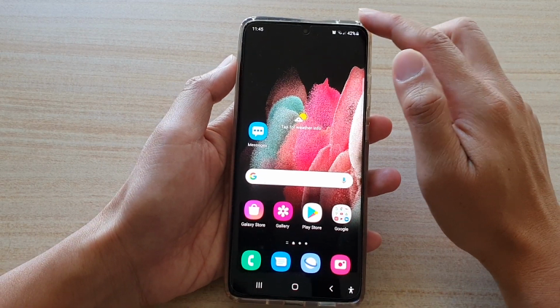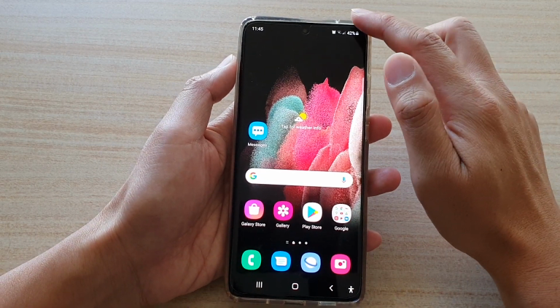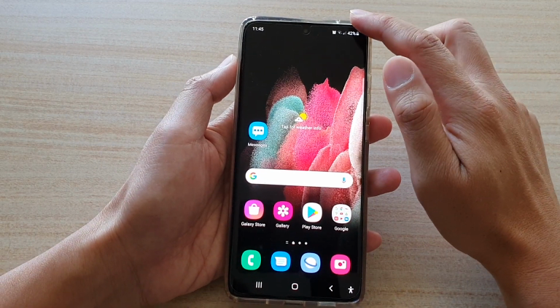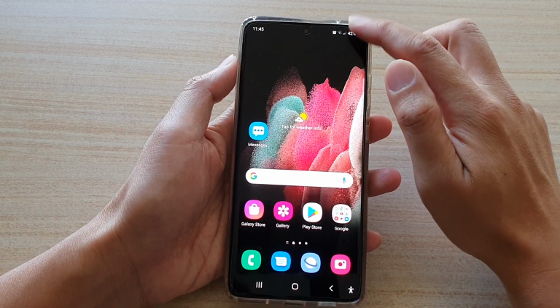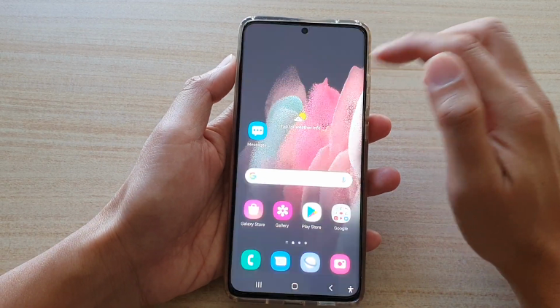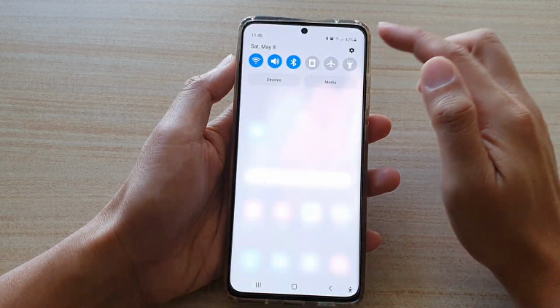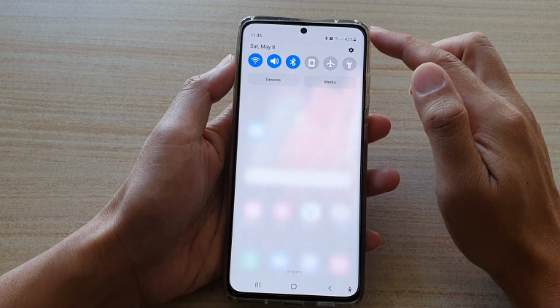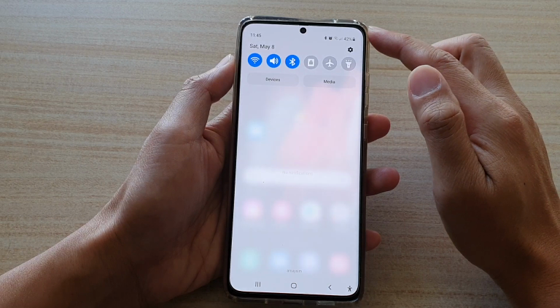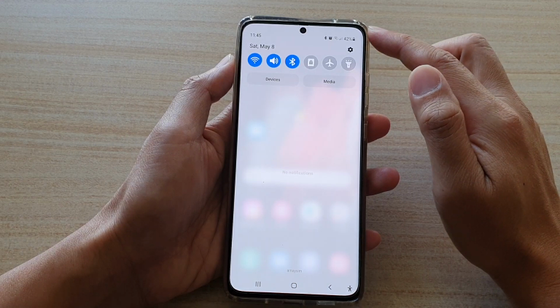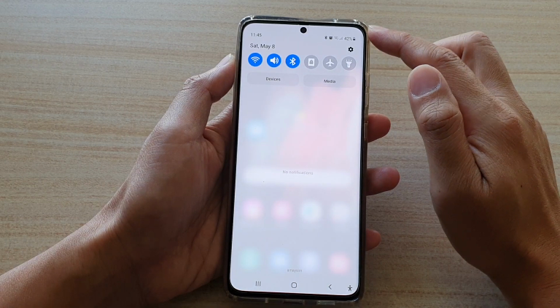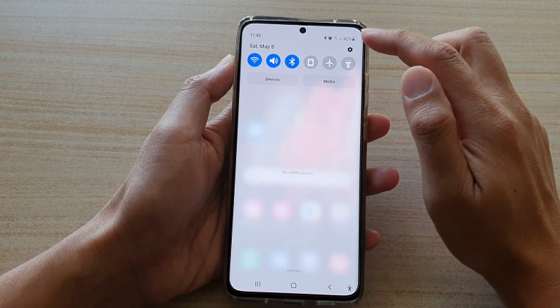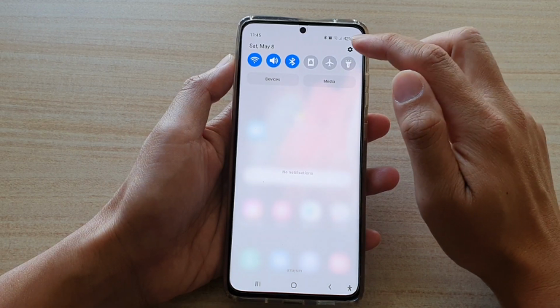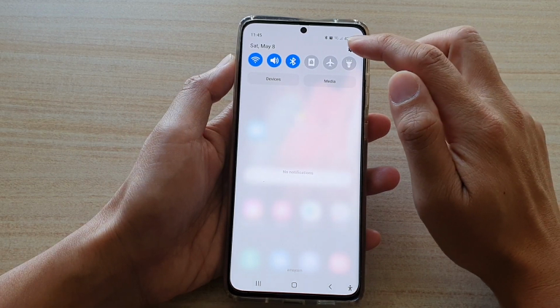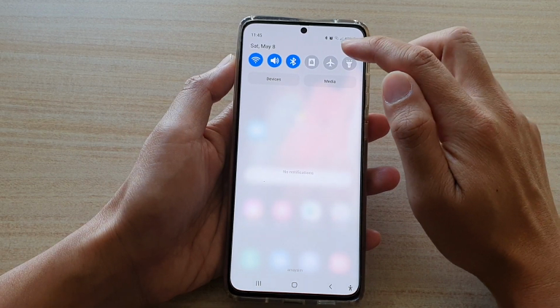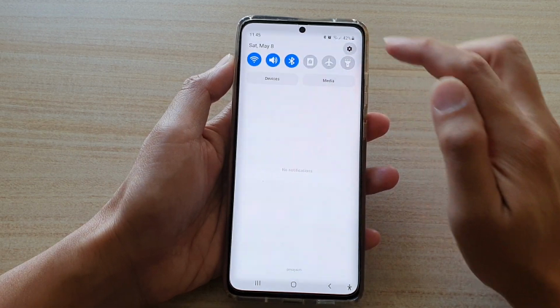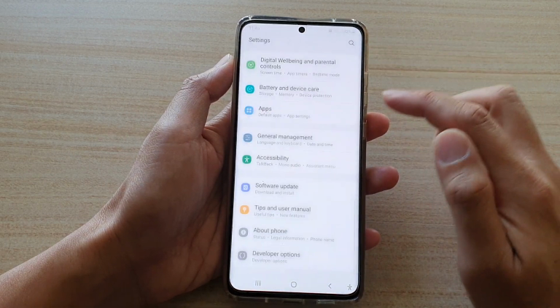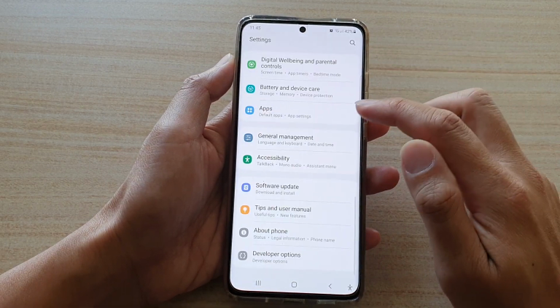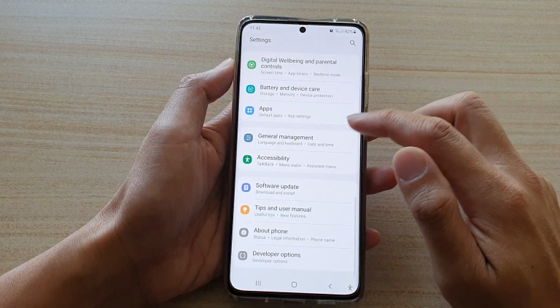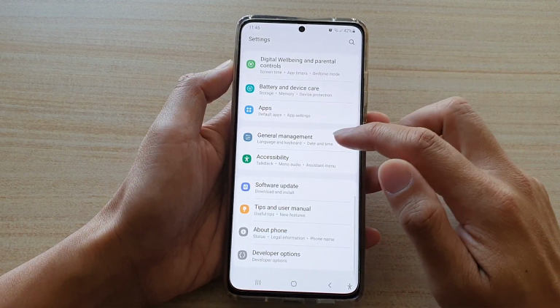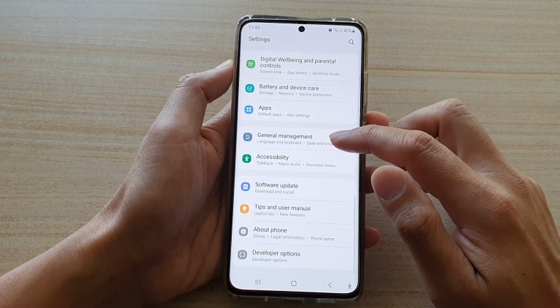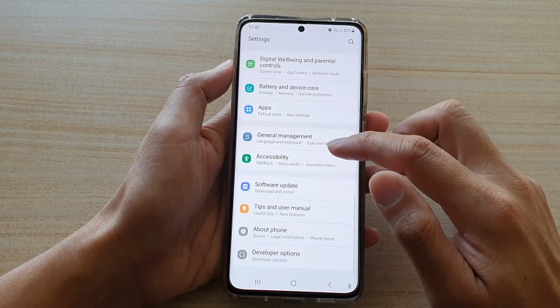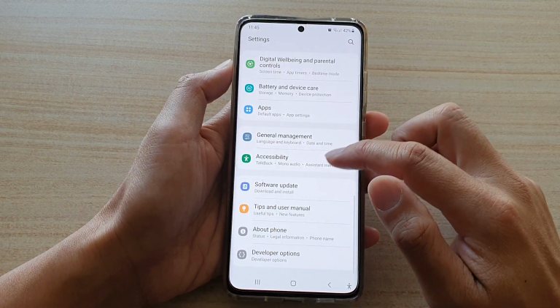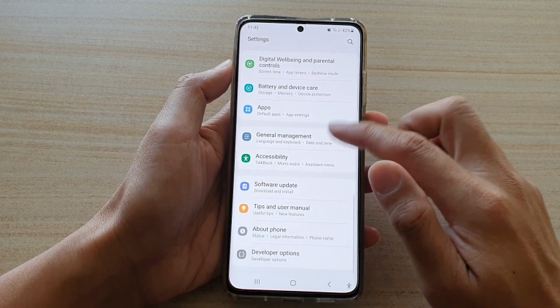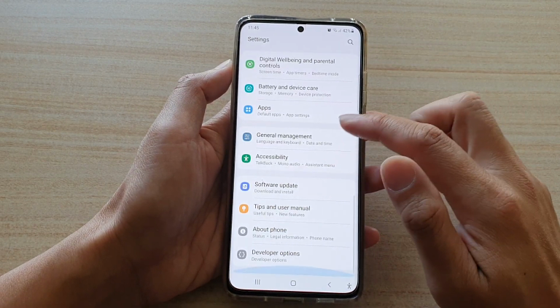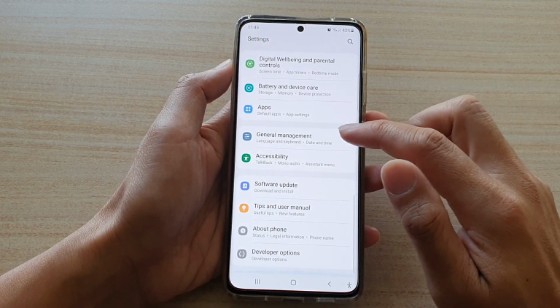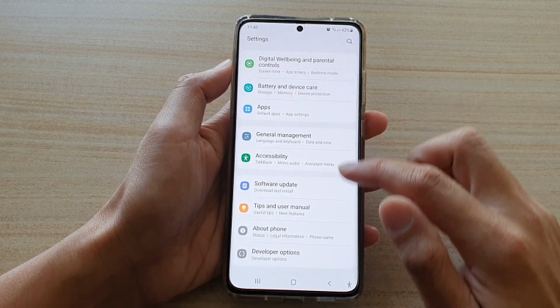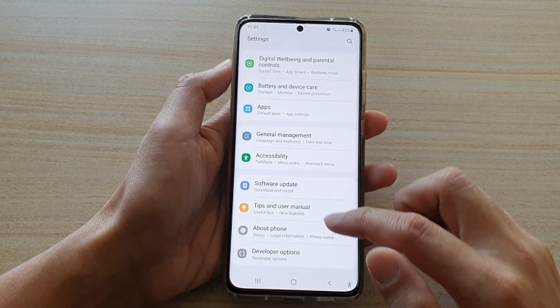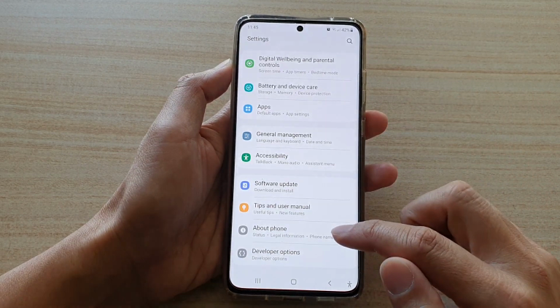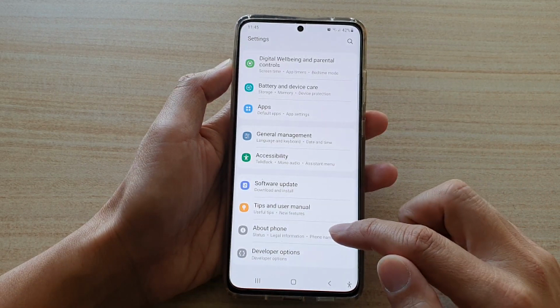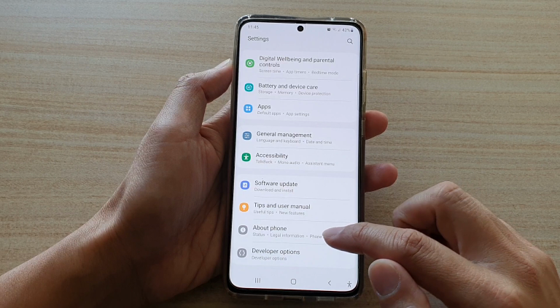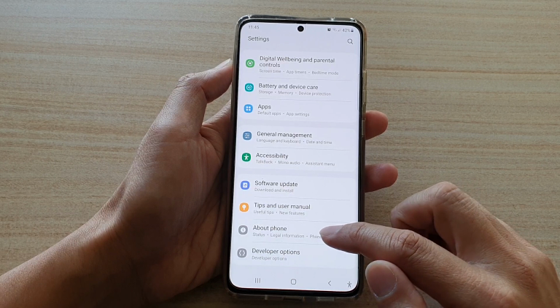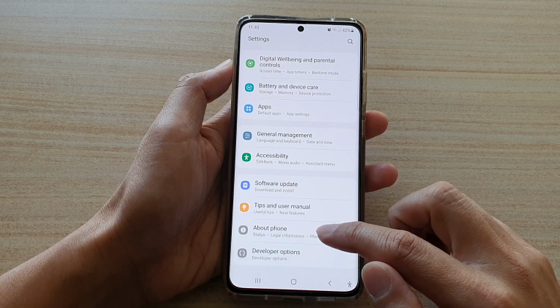Then swipe down at the top and tap on the settings button. In here, swipe down and tap on About Phone.